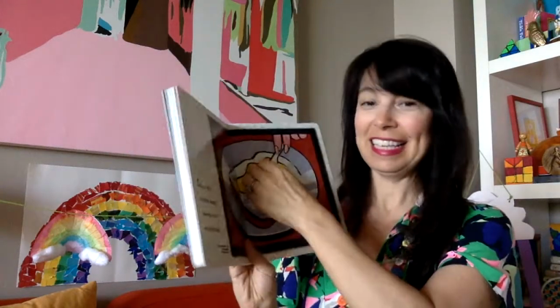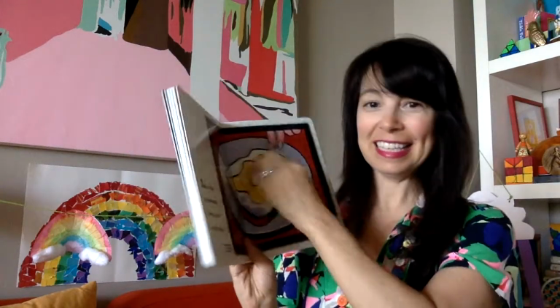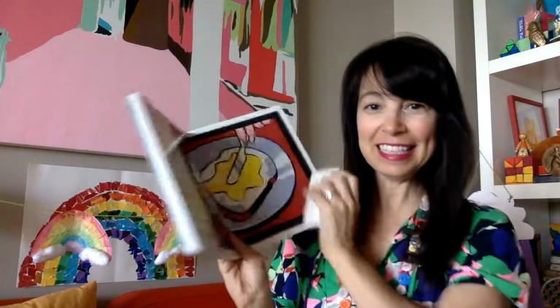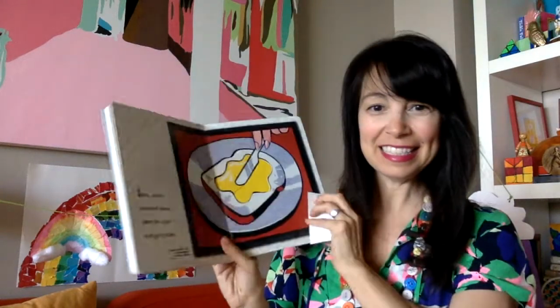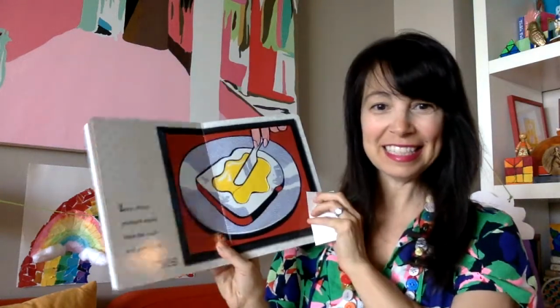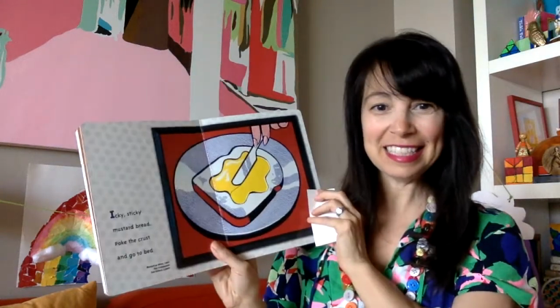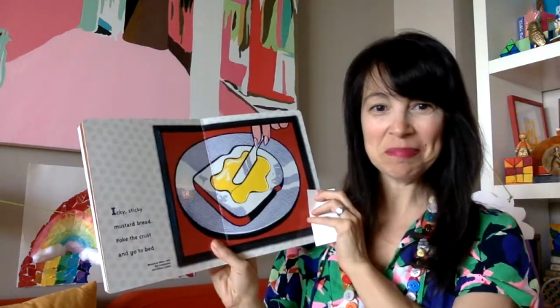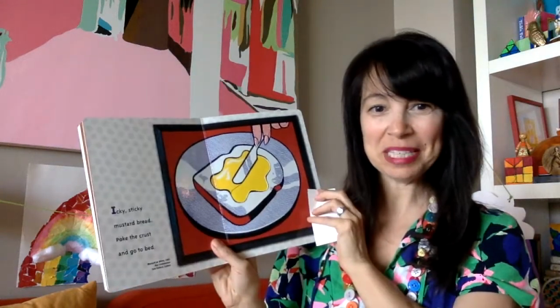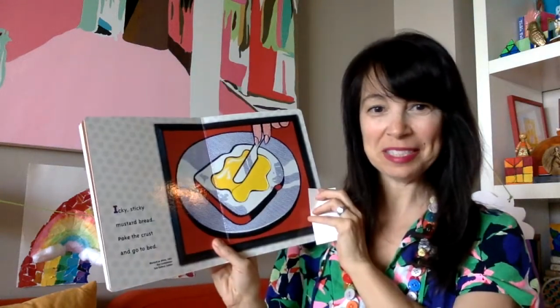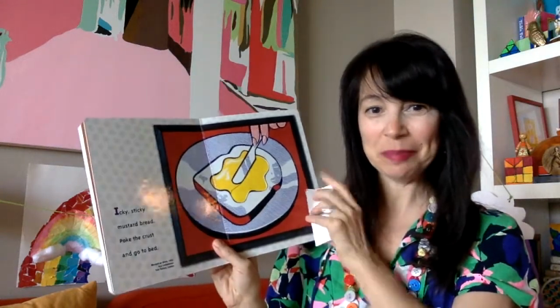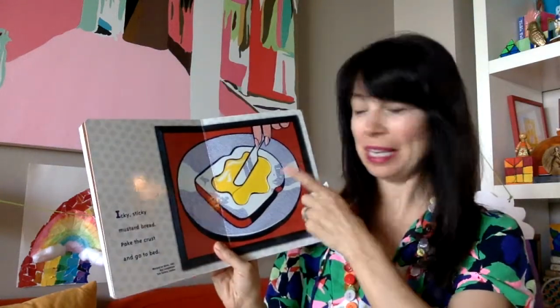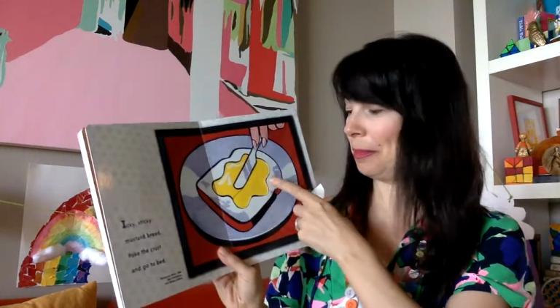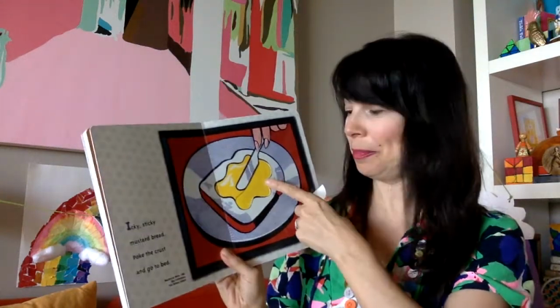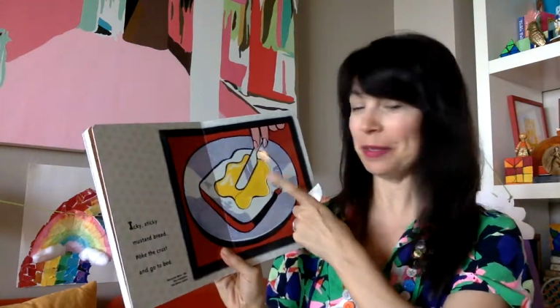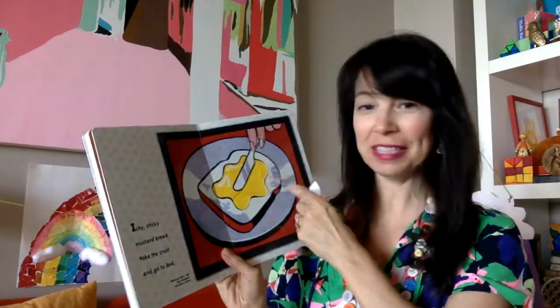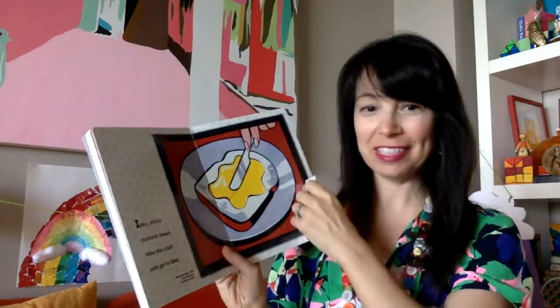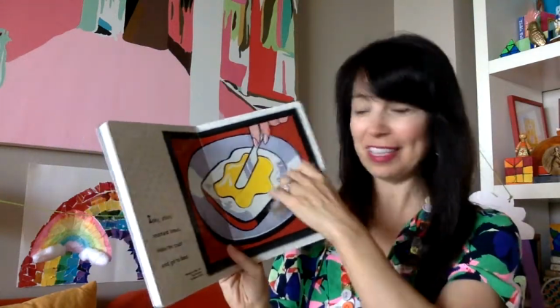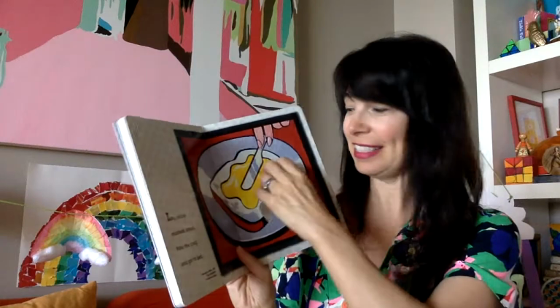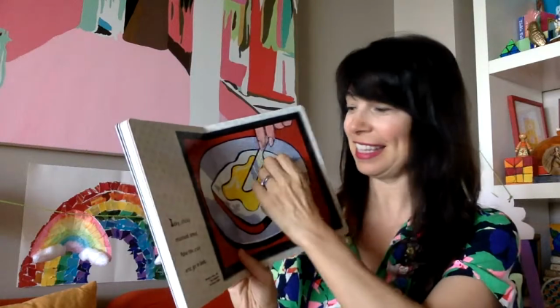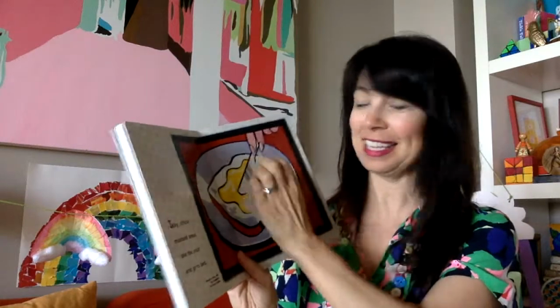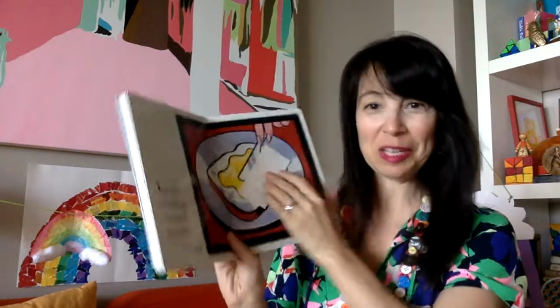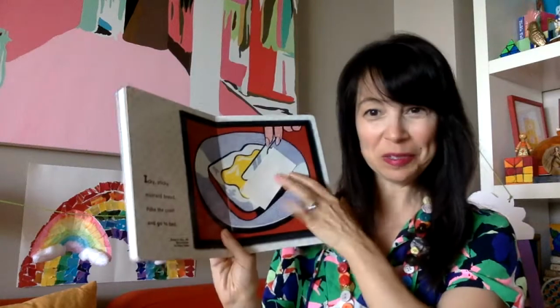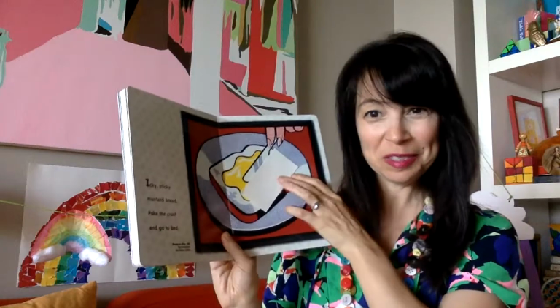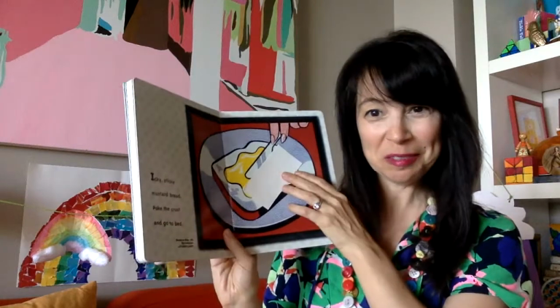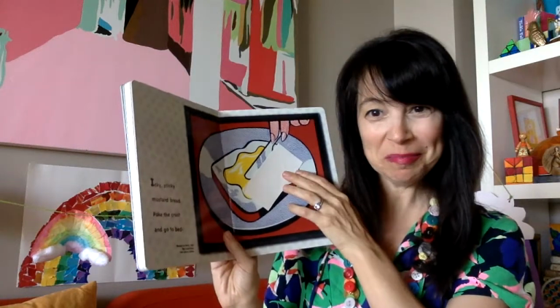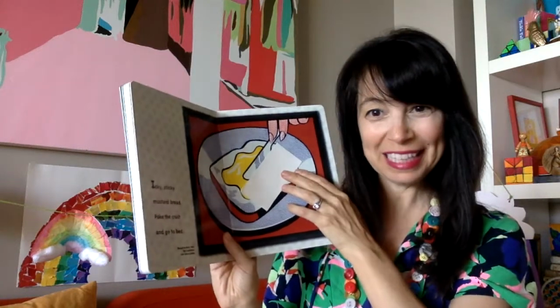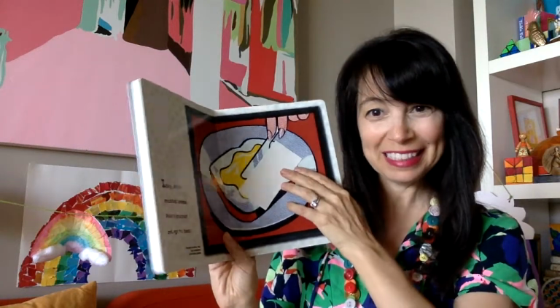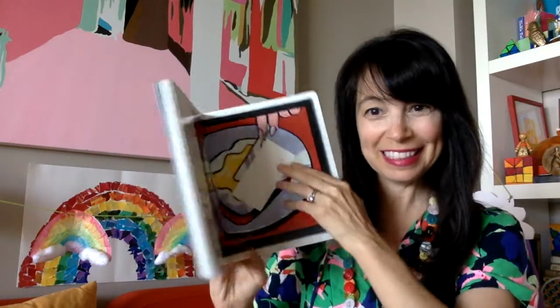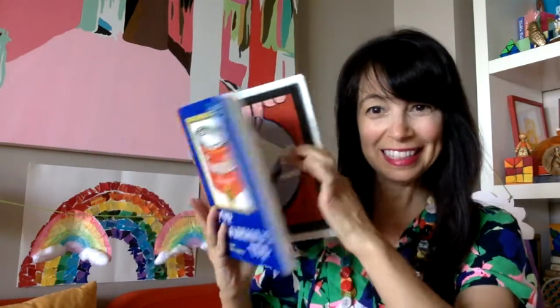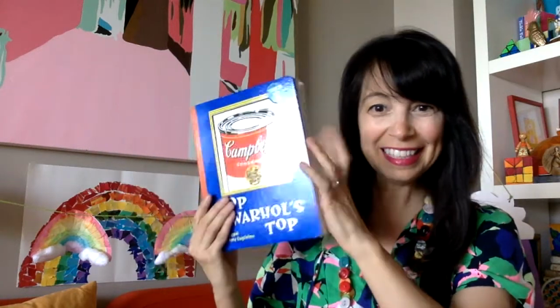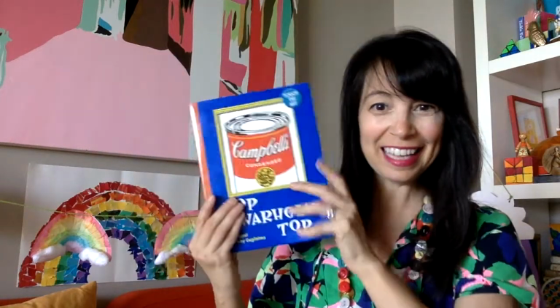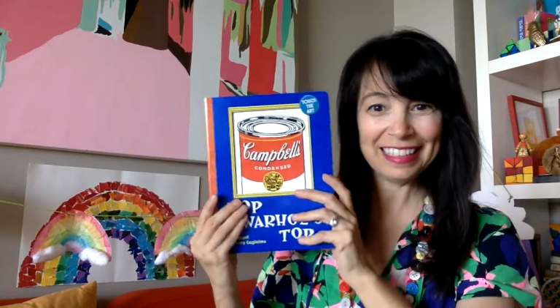Icky, sticky, mustard bread. Poke the crust and go to bed. The end.